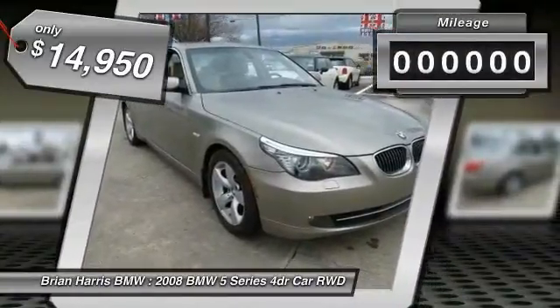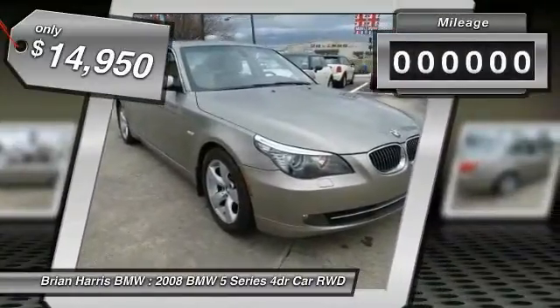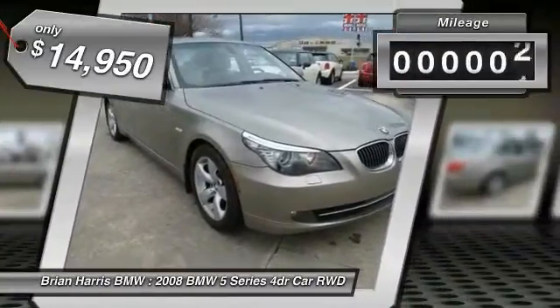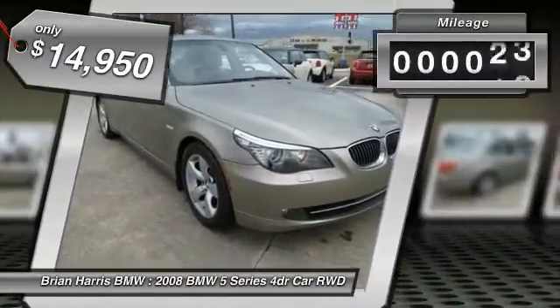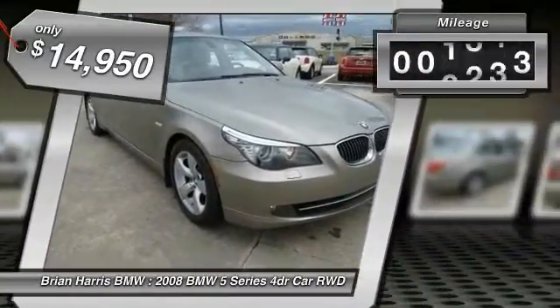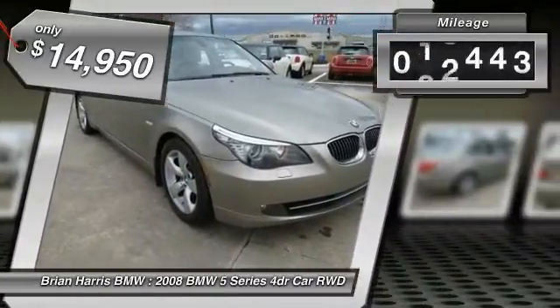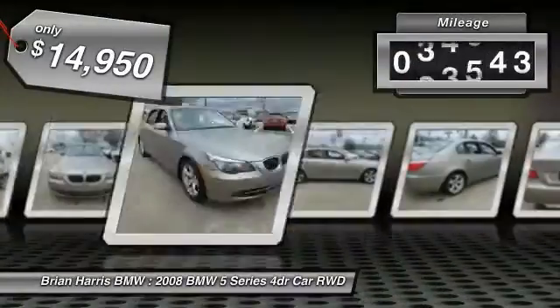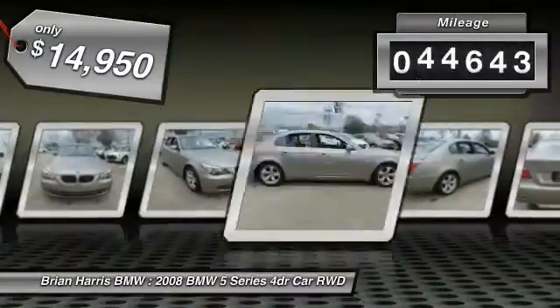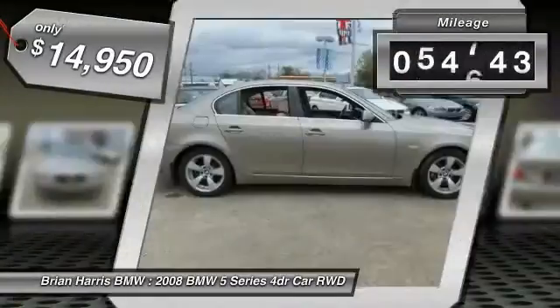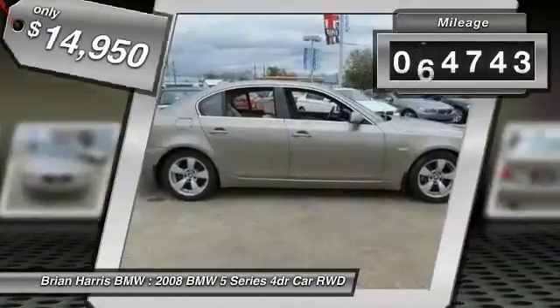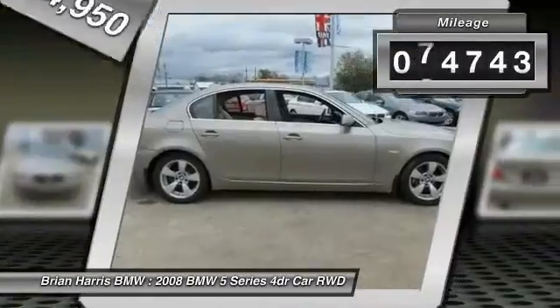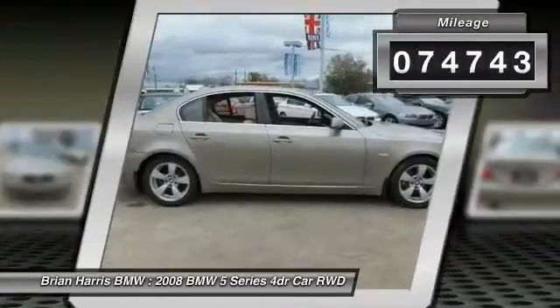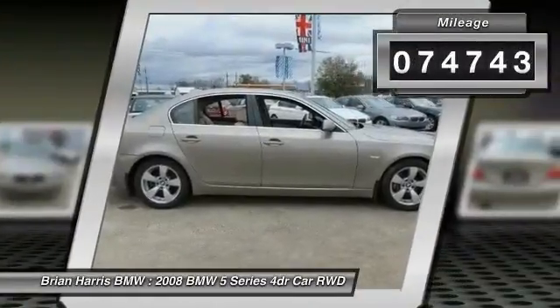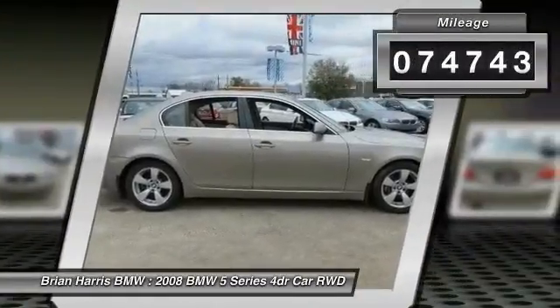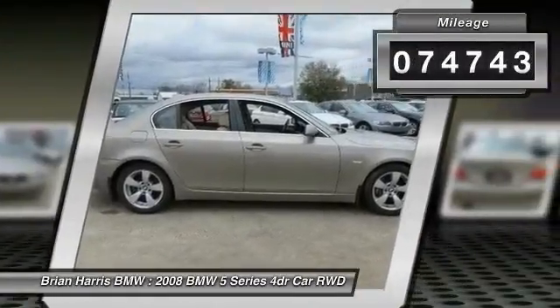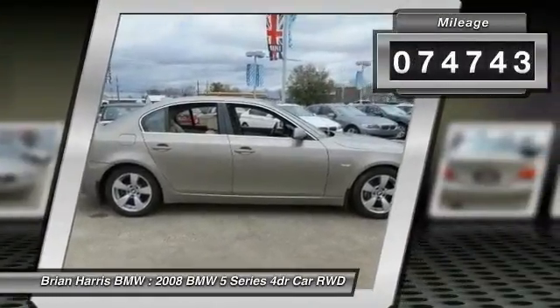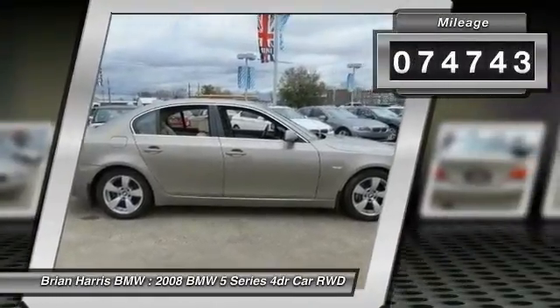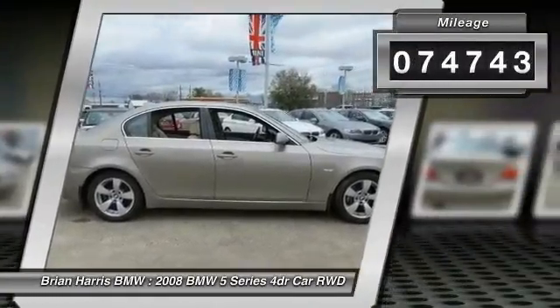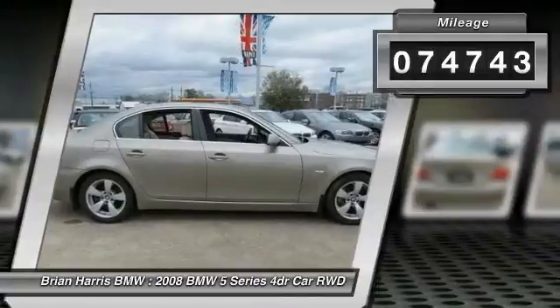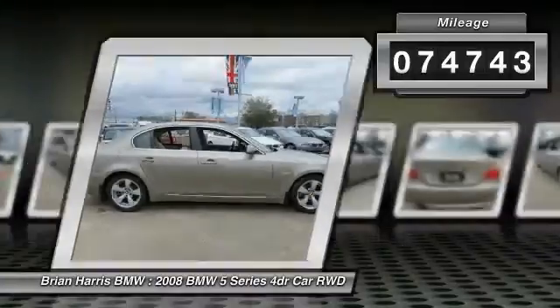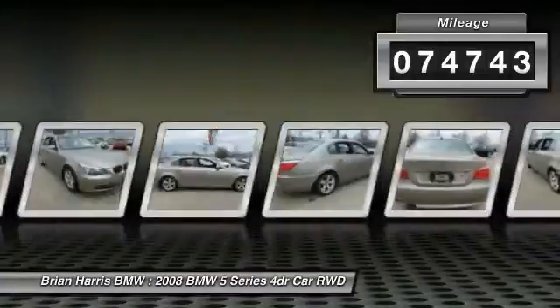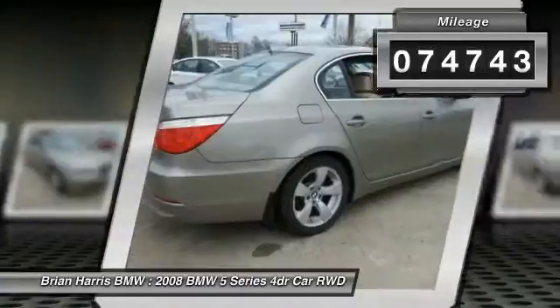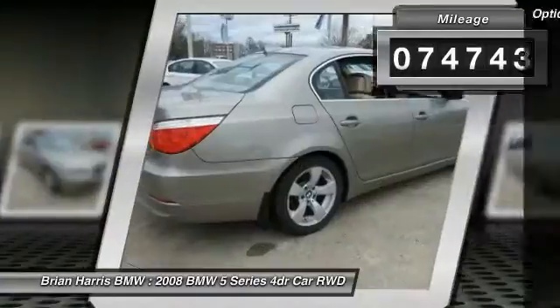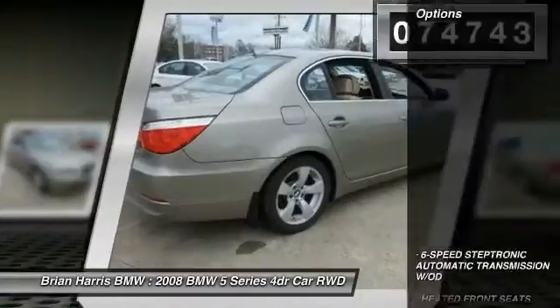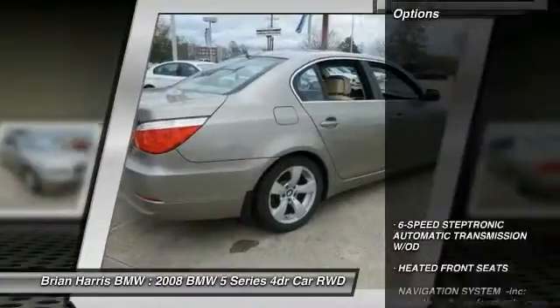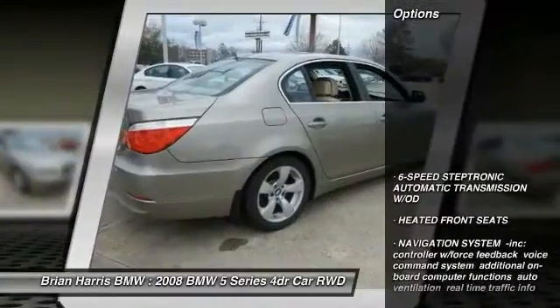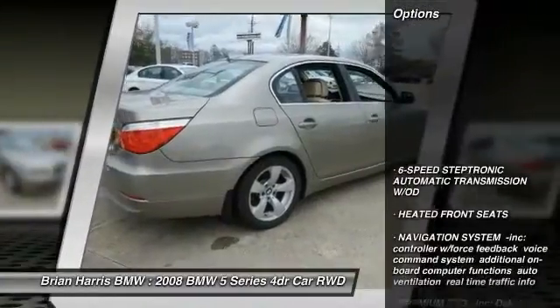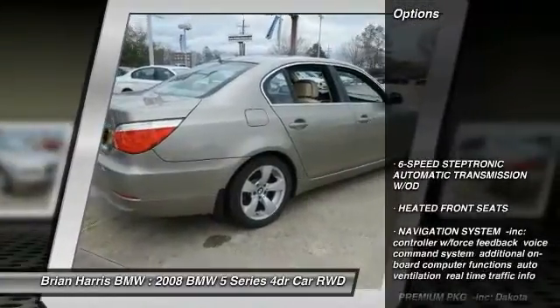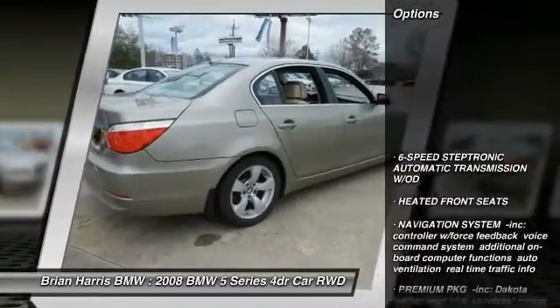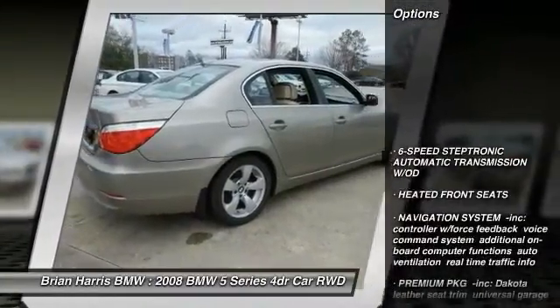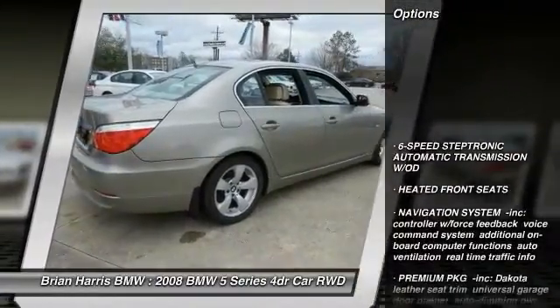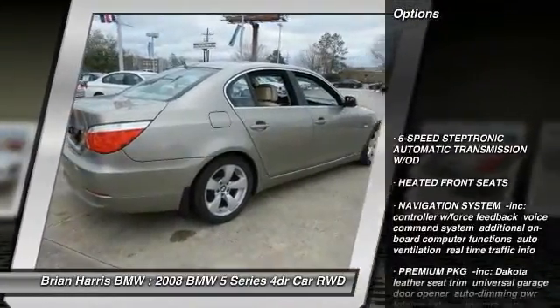This vehicle has less than 75,000 miles. Here are some of this vehicle's great options: keyless entry.